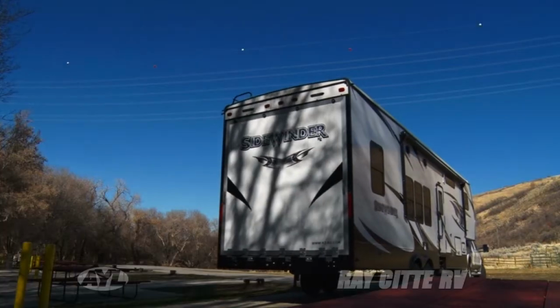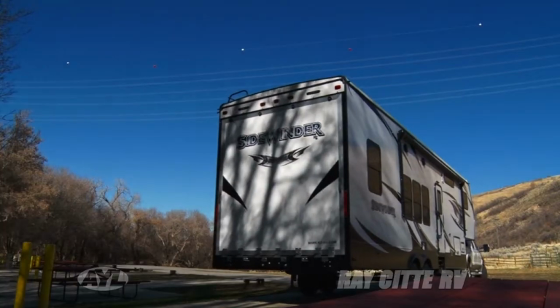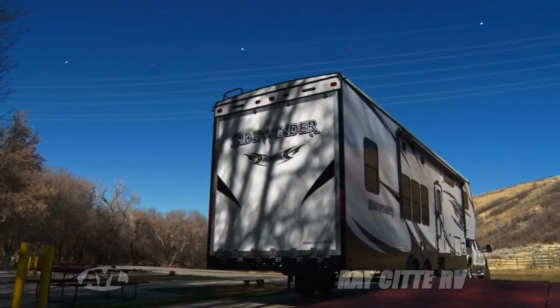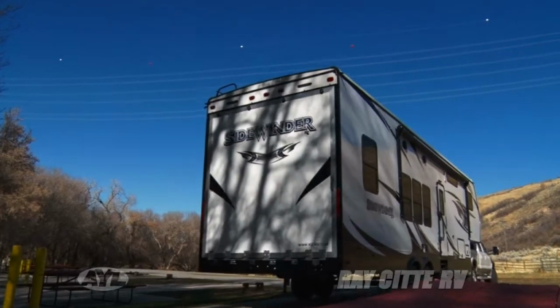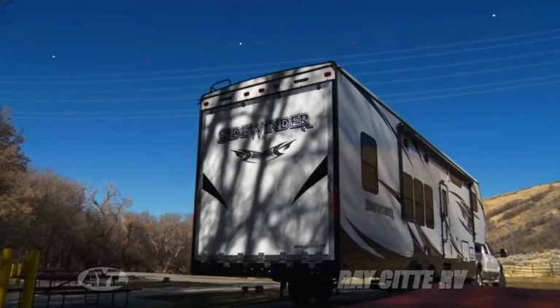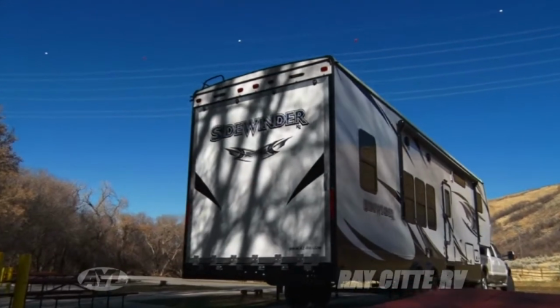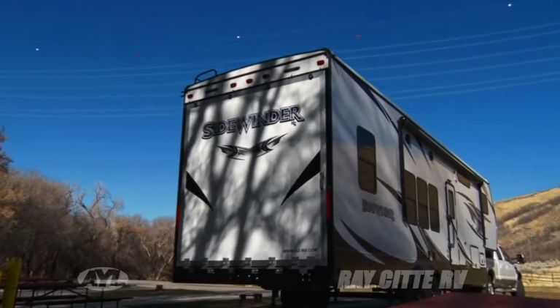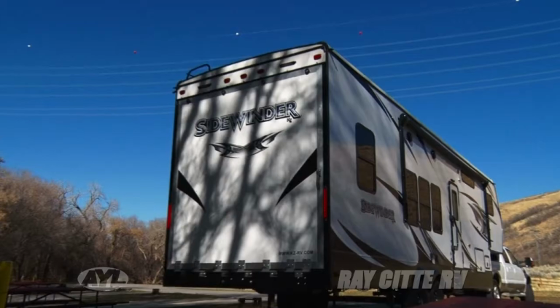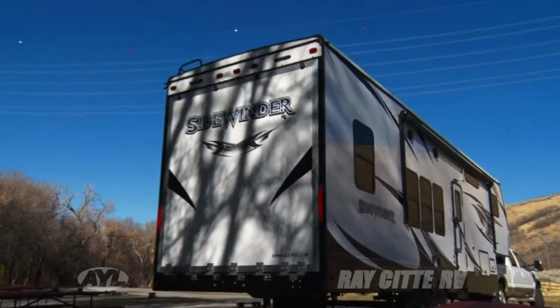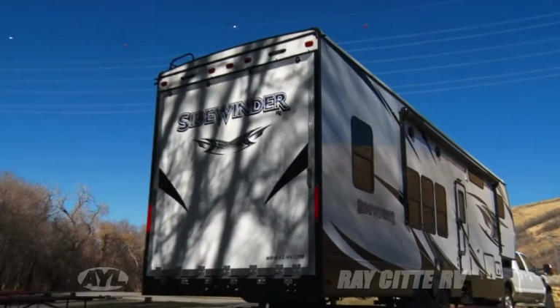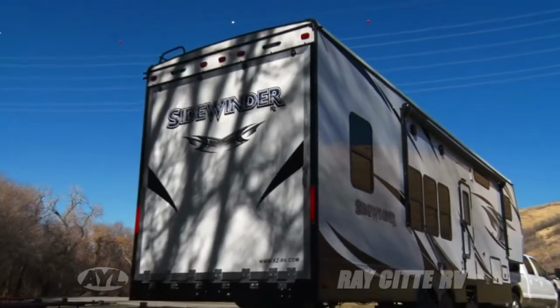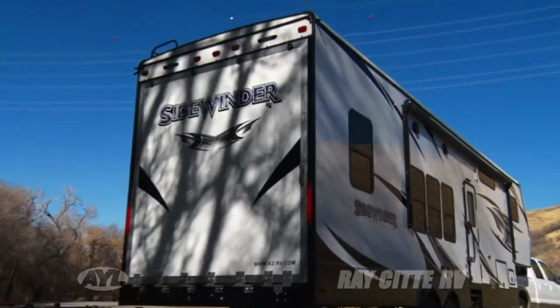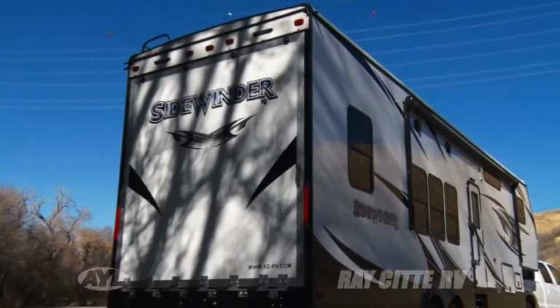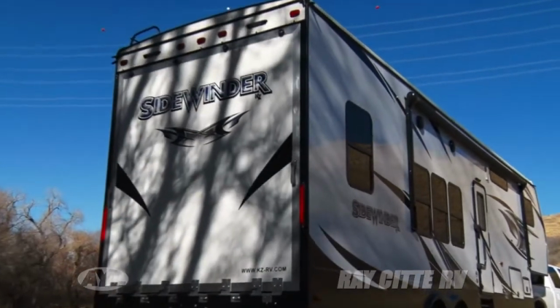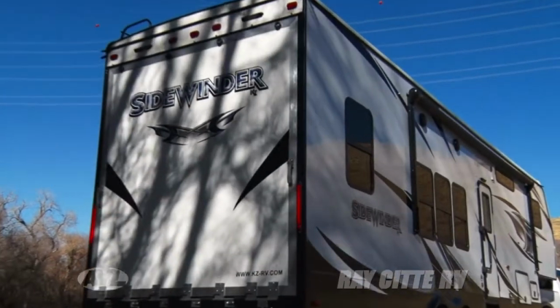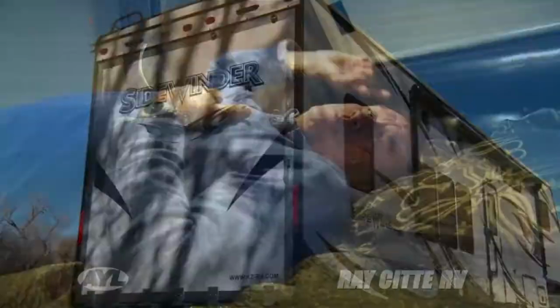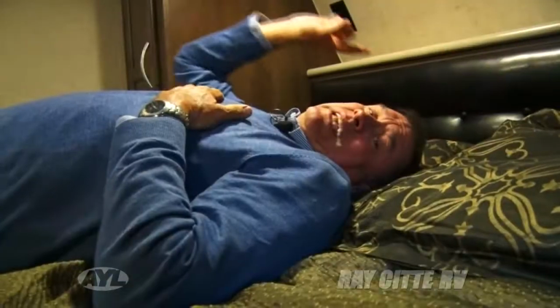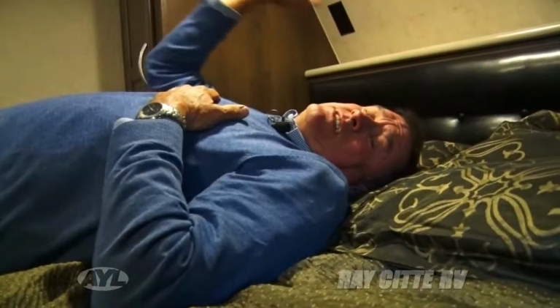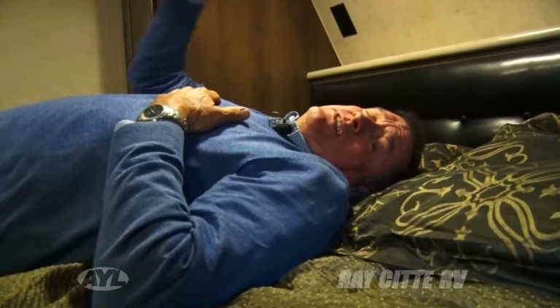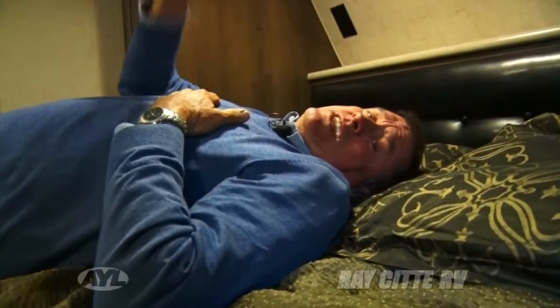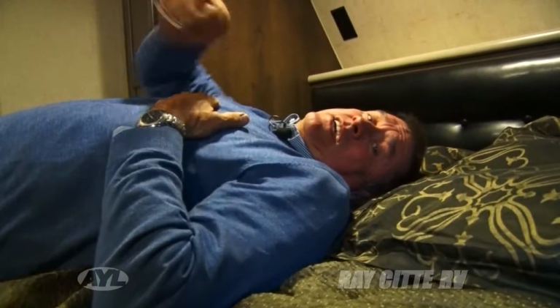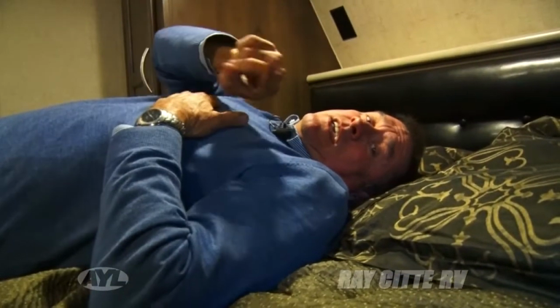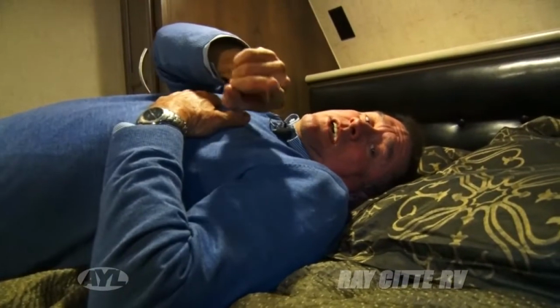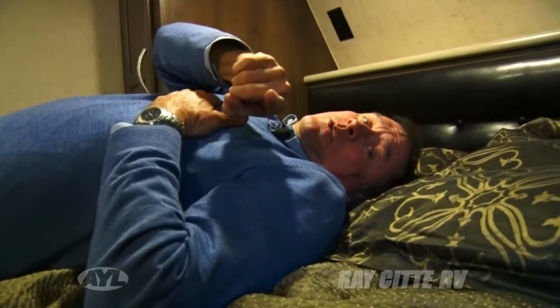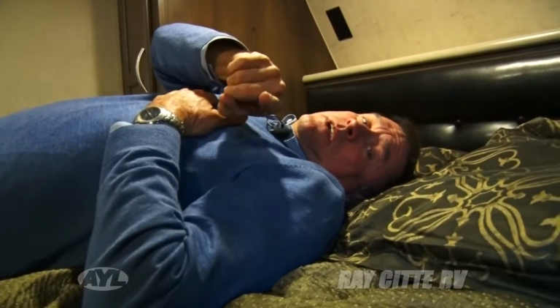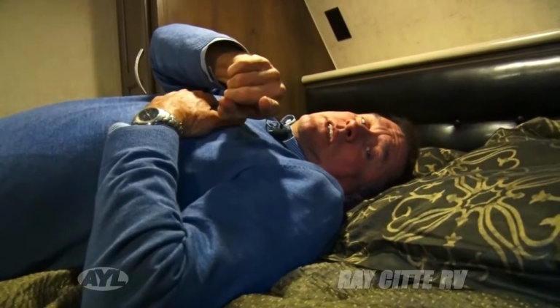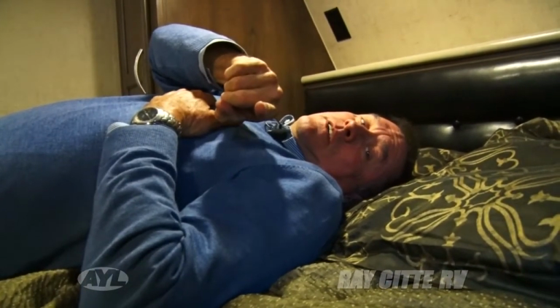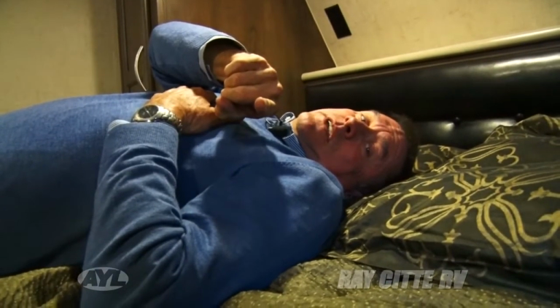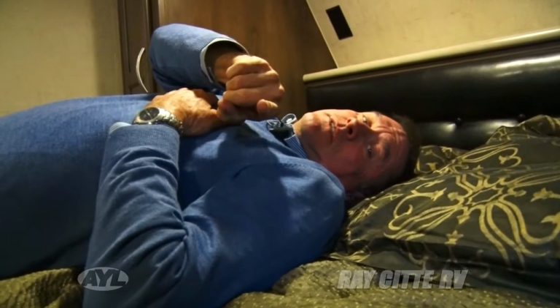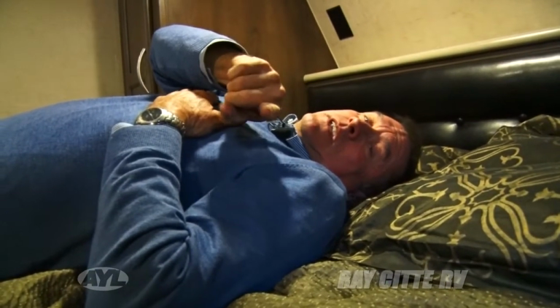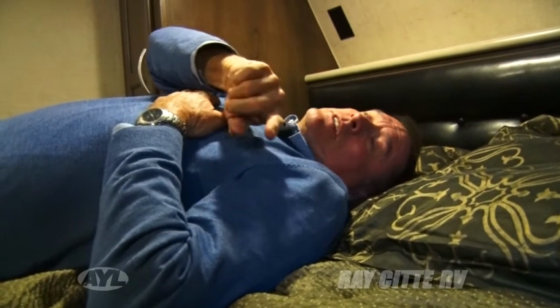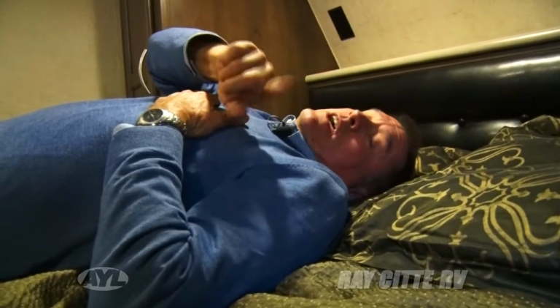KZ is the manufacturer, the 3214 is the model, and the place to see it is Race City RV. See you next time.